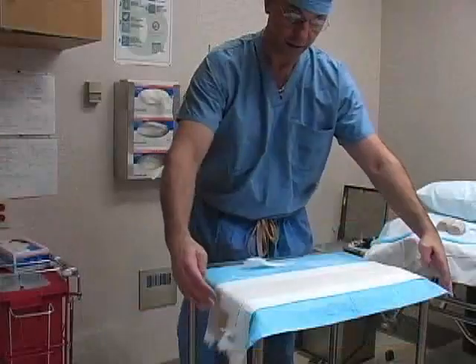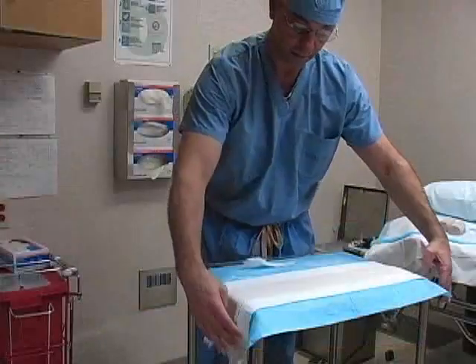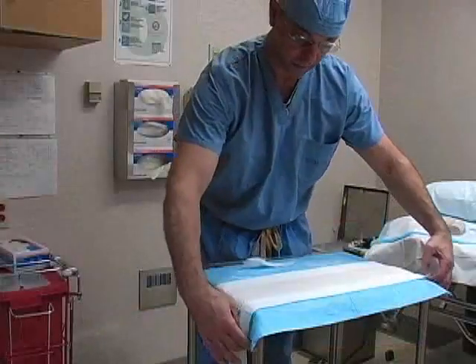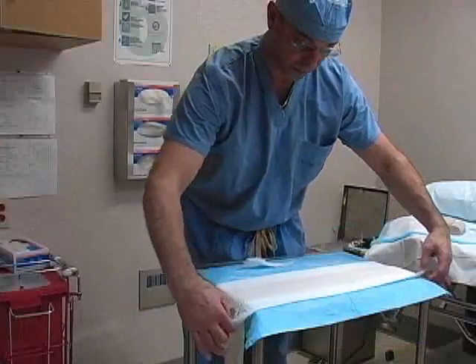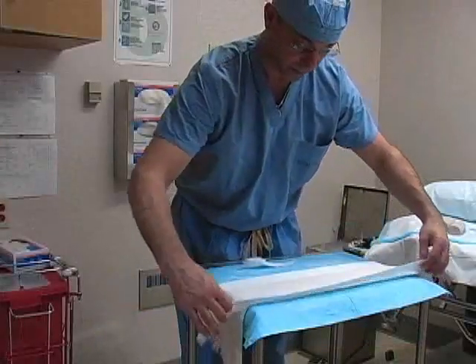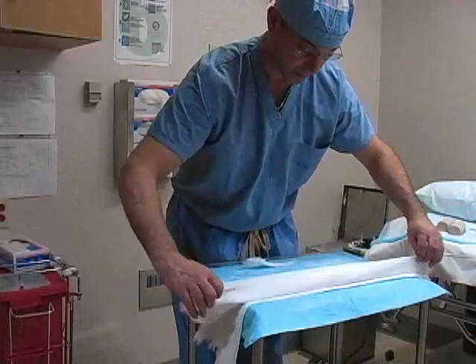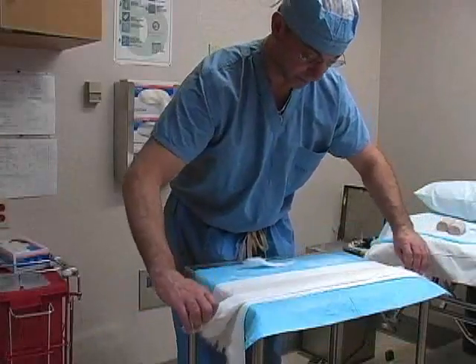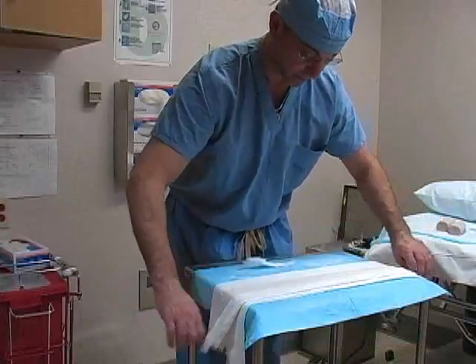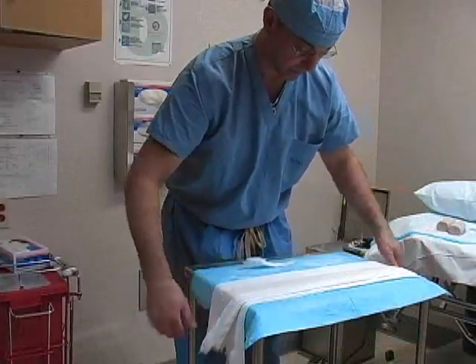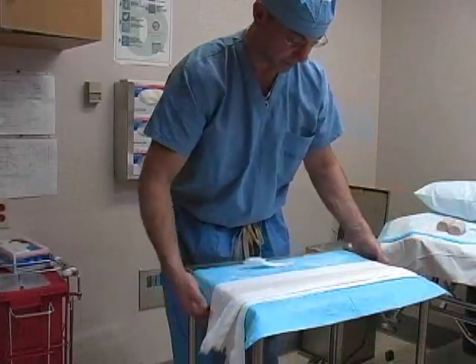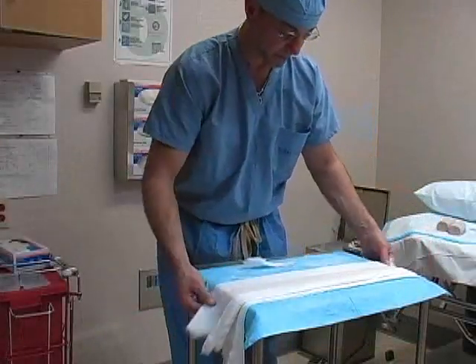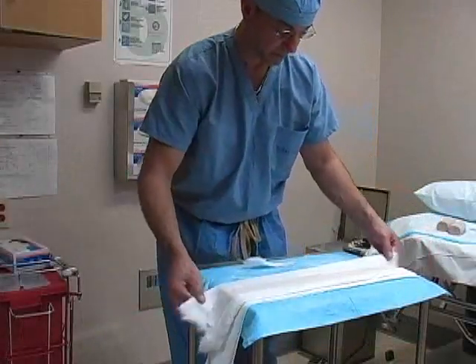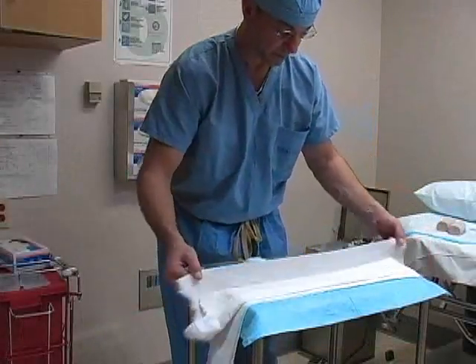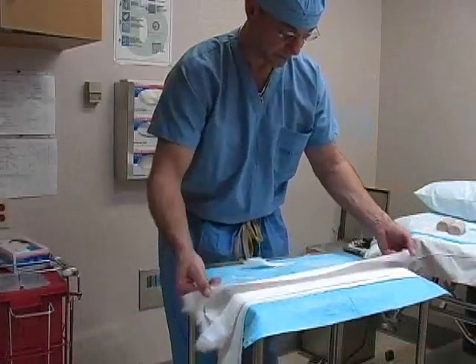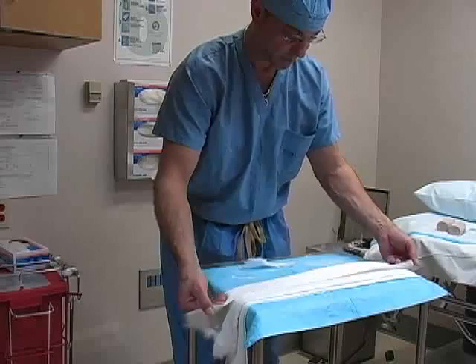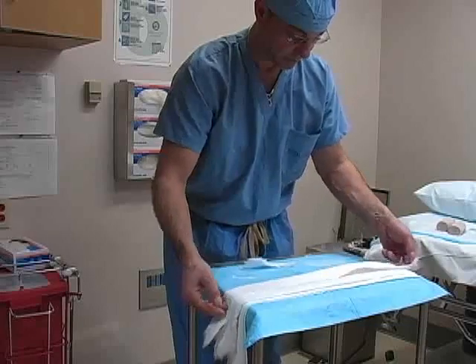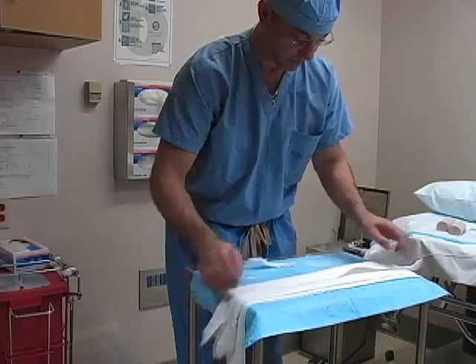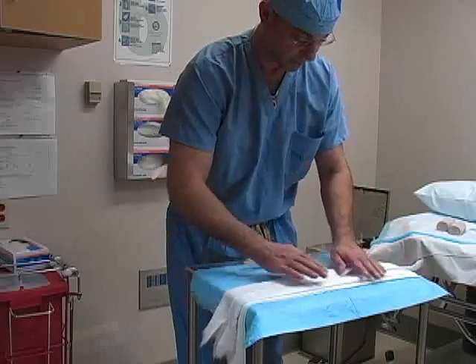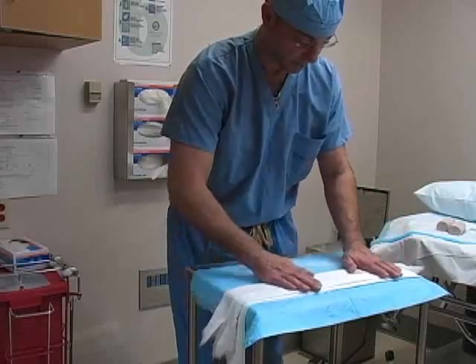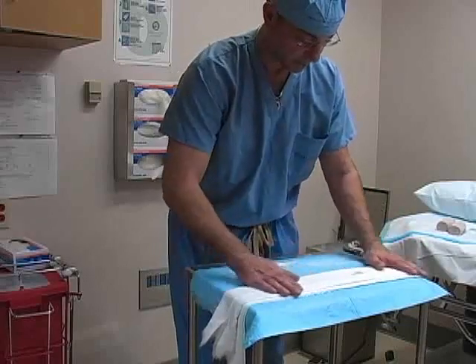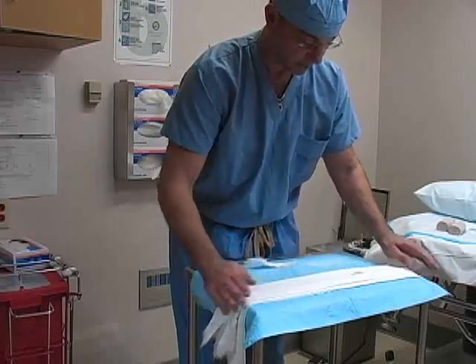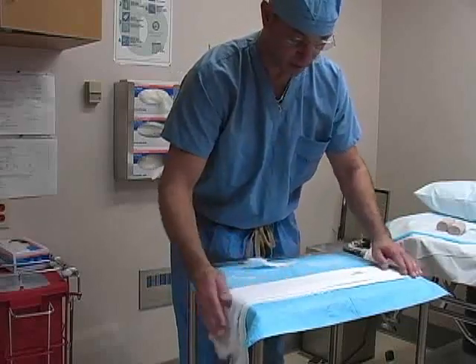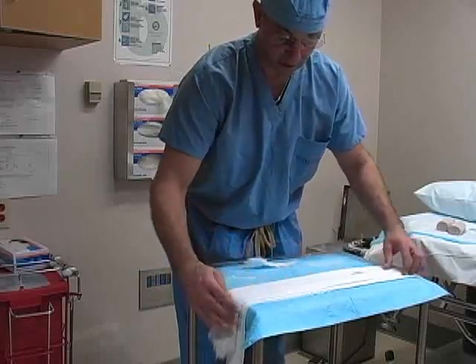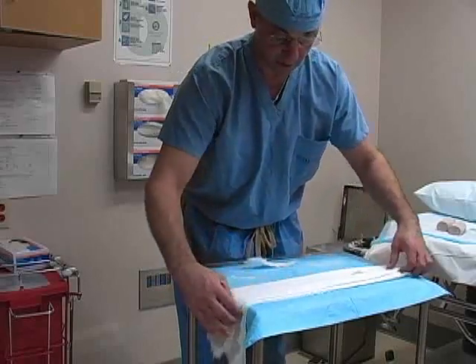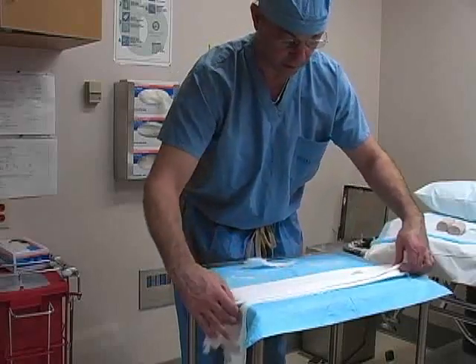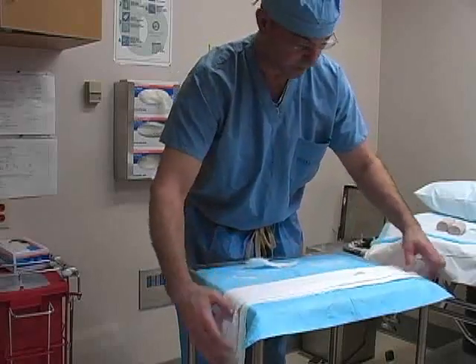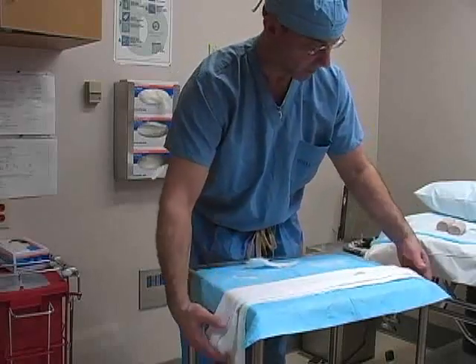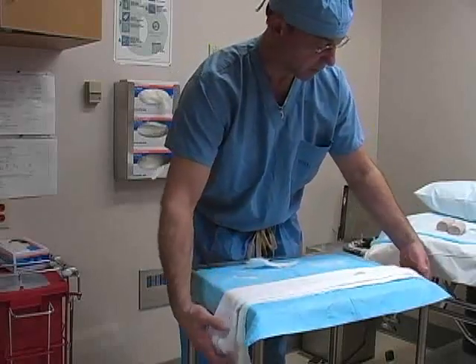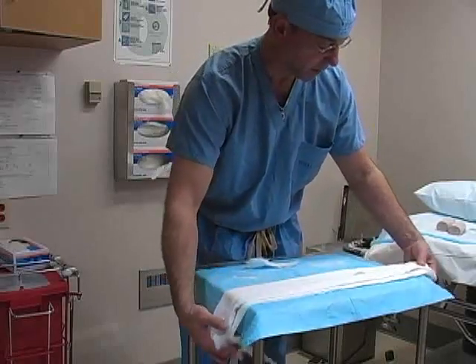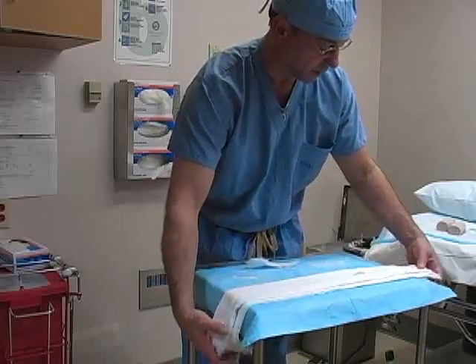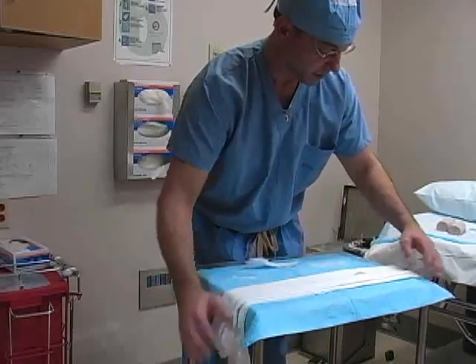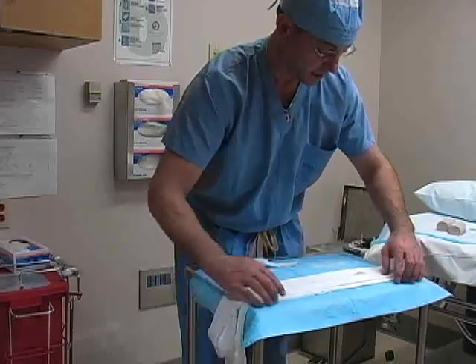Lay the plaster down onto the cast padding and smooth it with the palms of your hands. Place another layer of webril over the top of the plaster, which will prevent it from sticking to the elastic bandage.